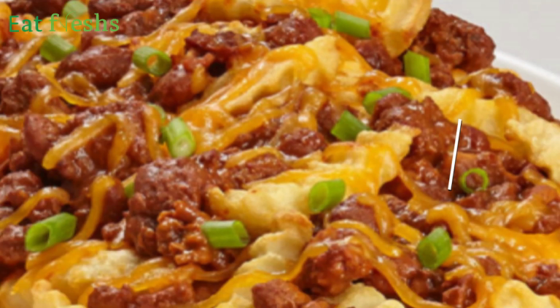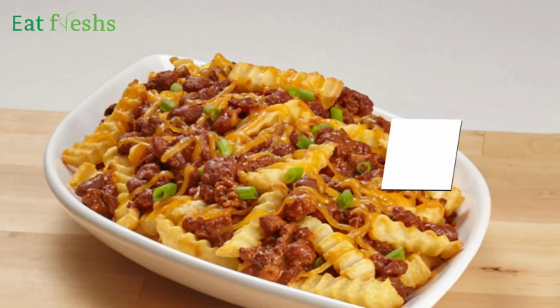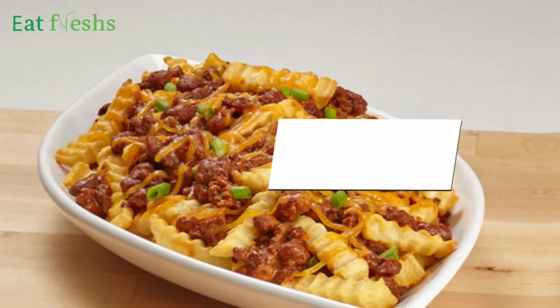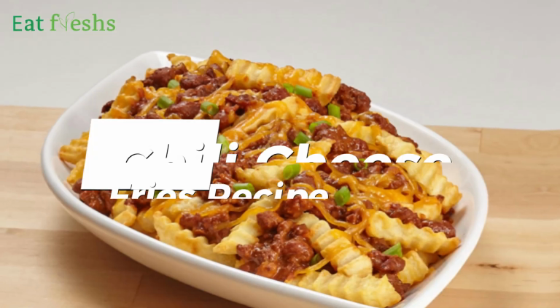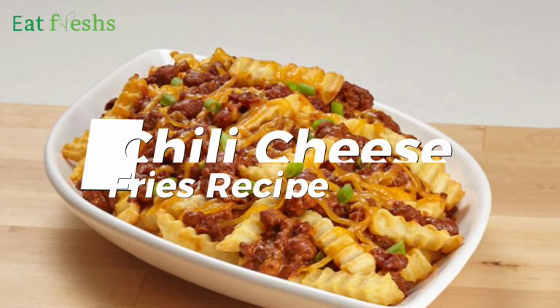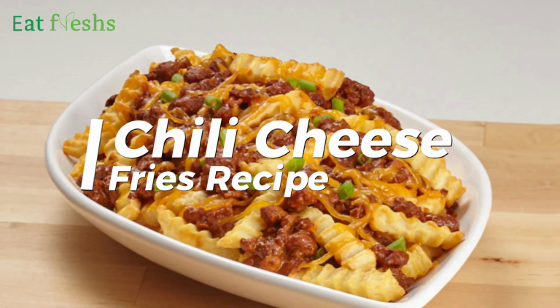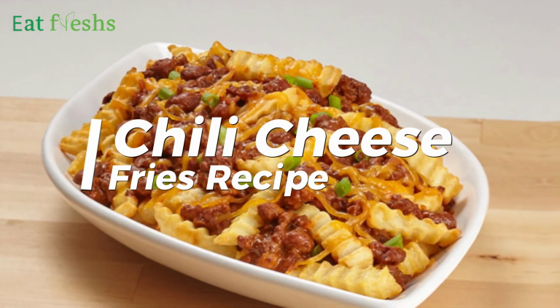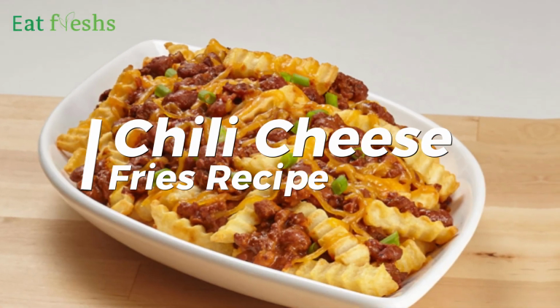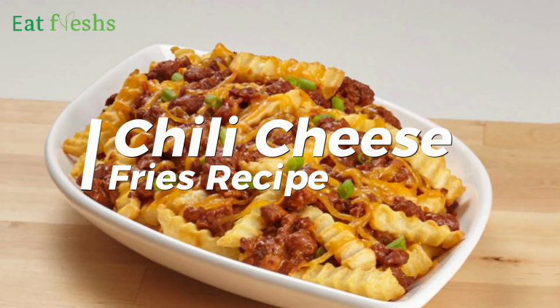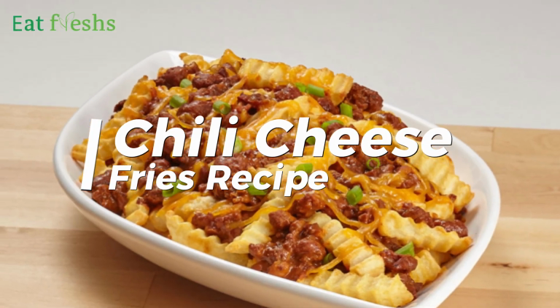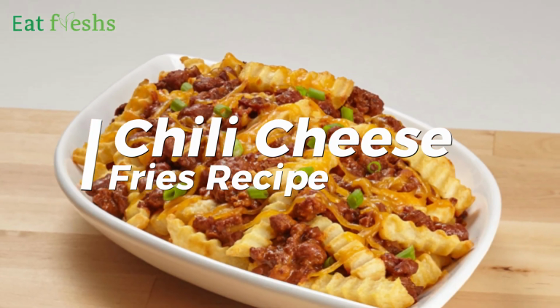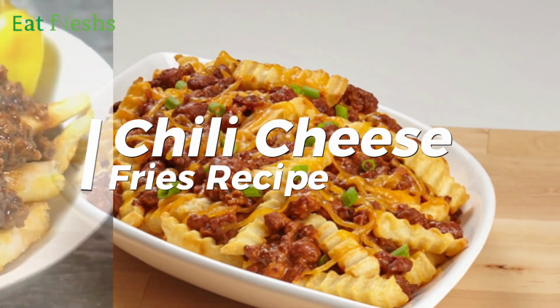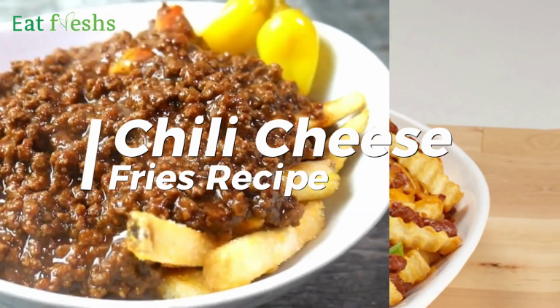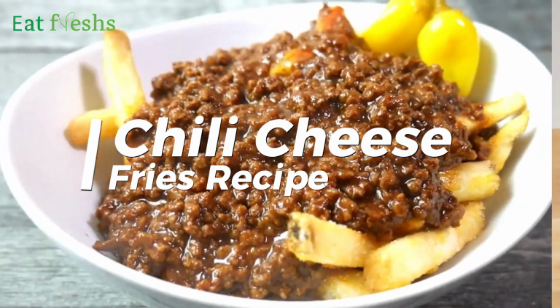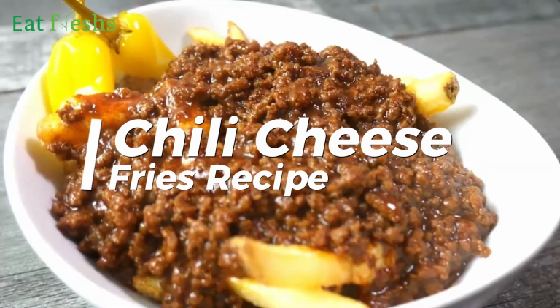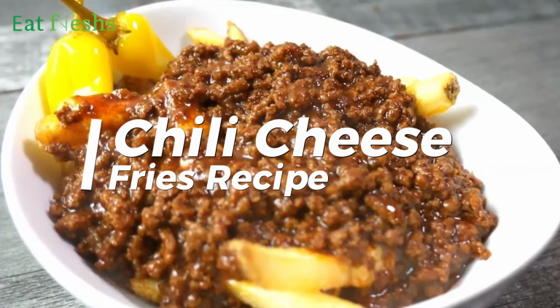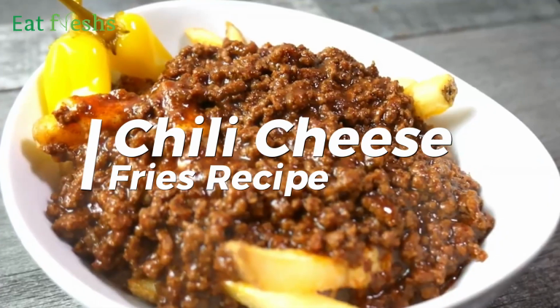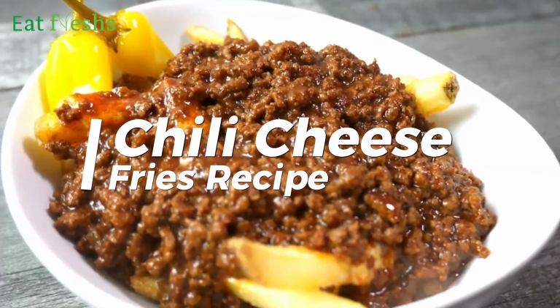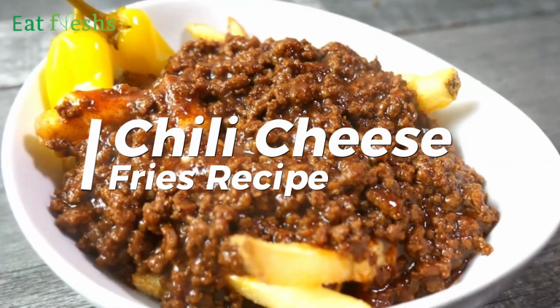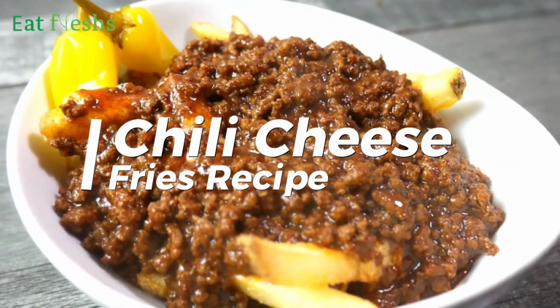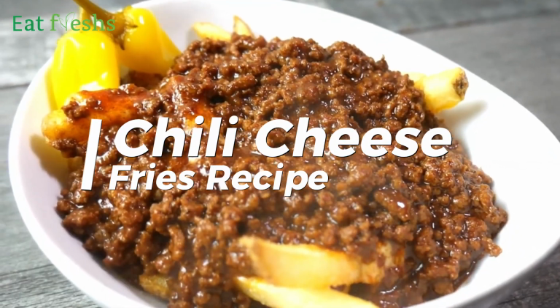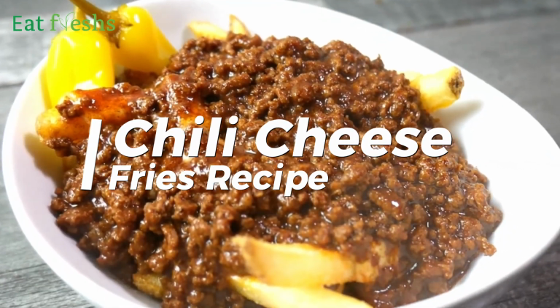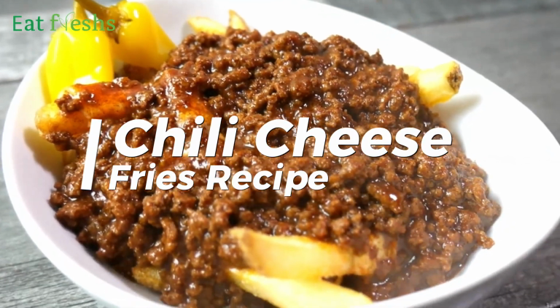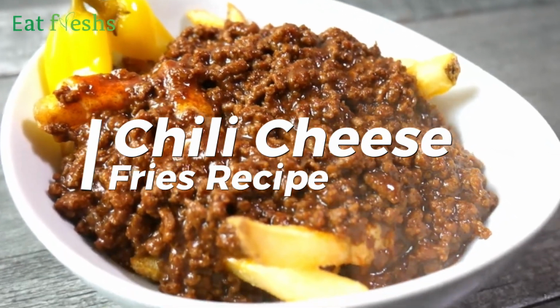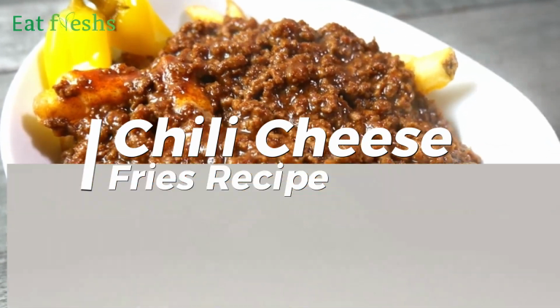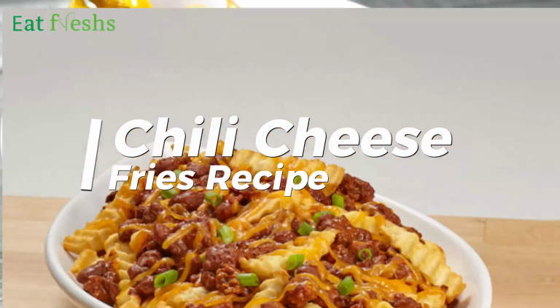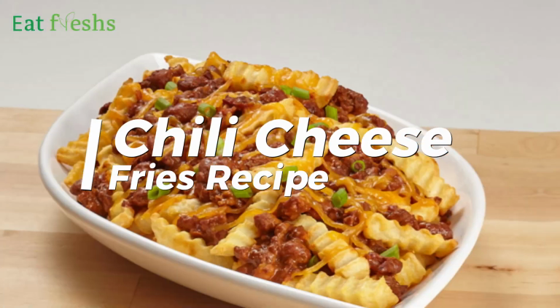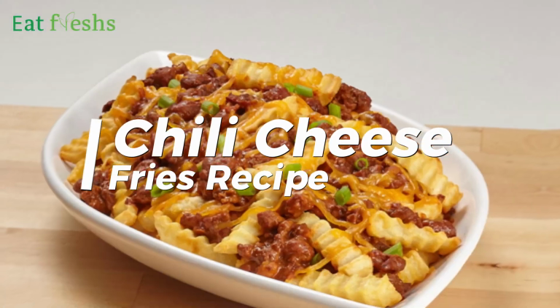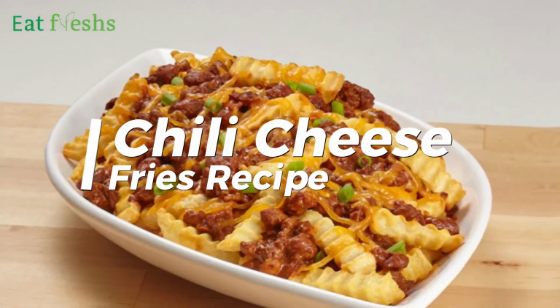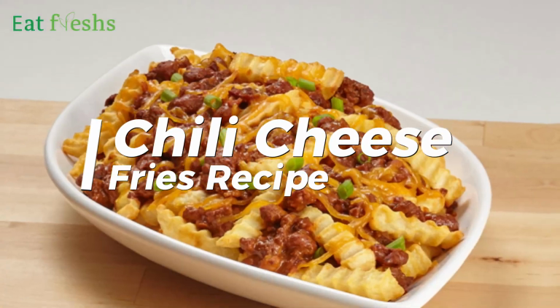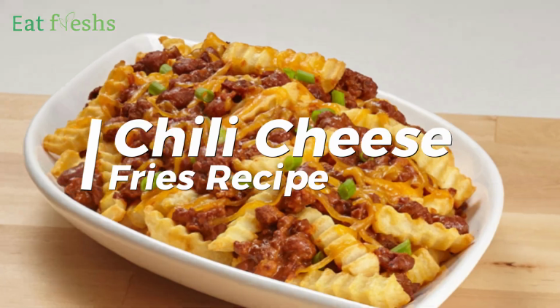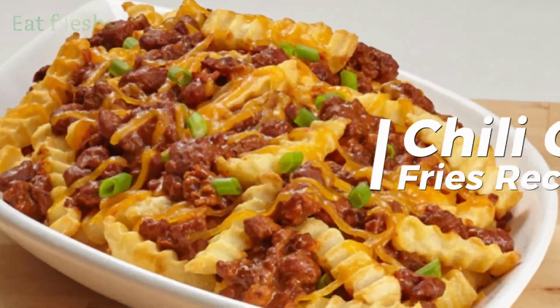Hey guys, welcome to my channel. In this video I will share with you how you can make chili cheese fries at home.